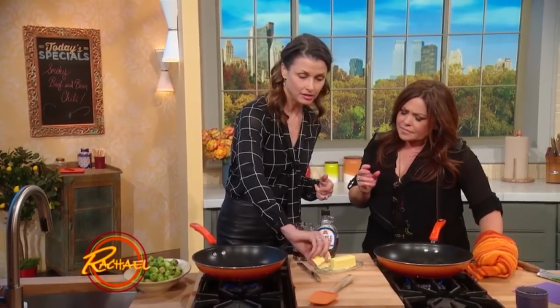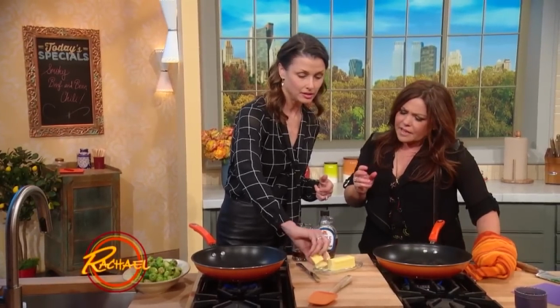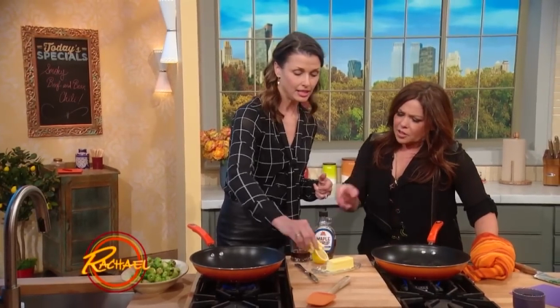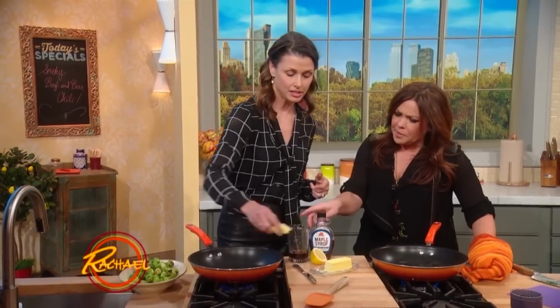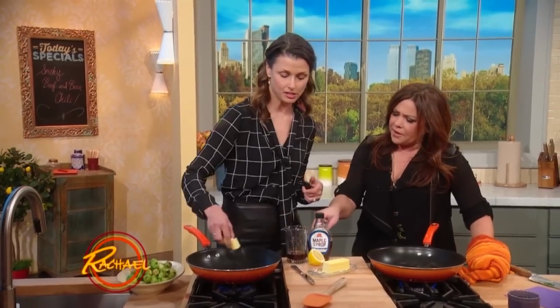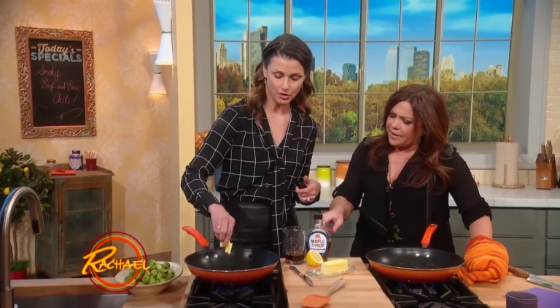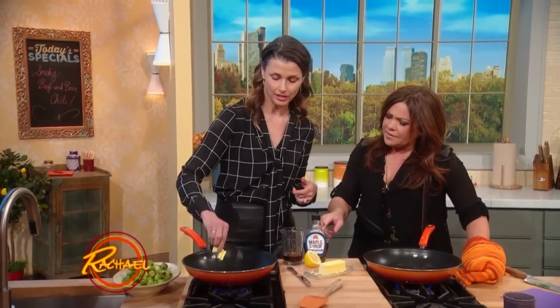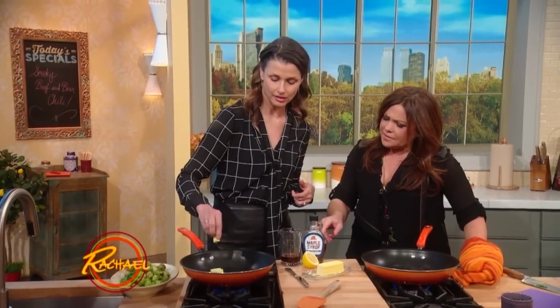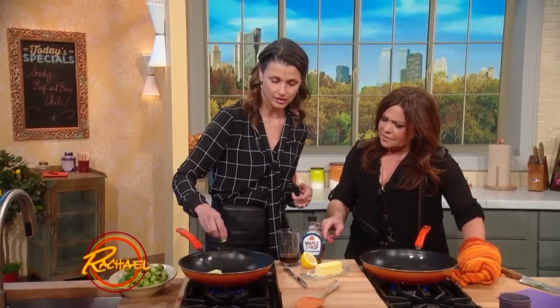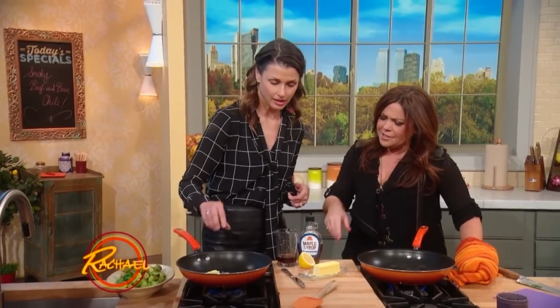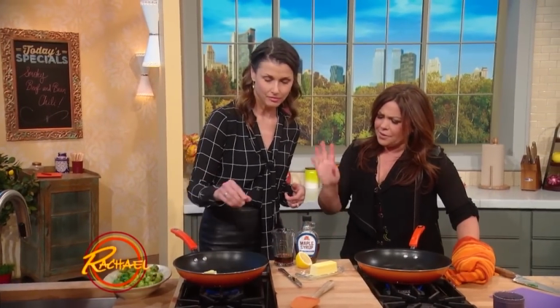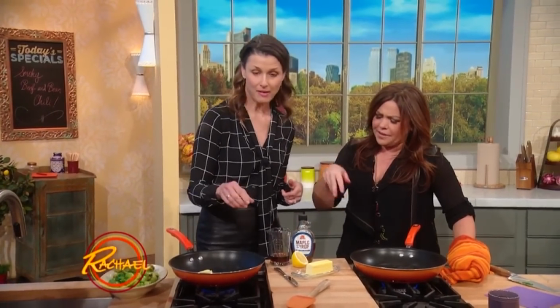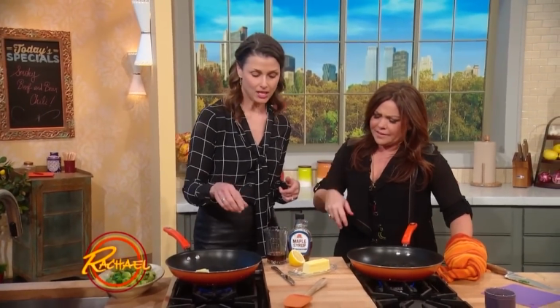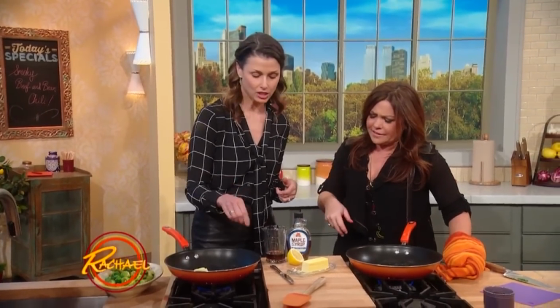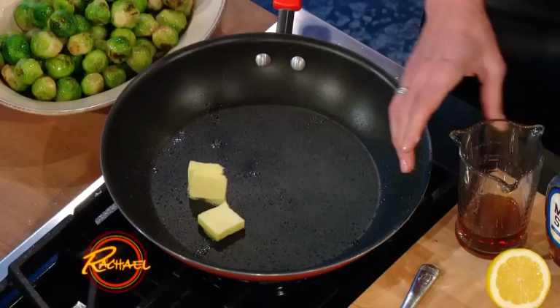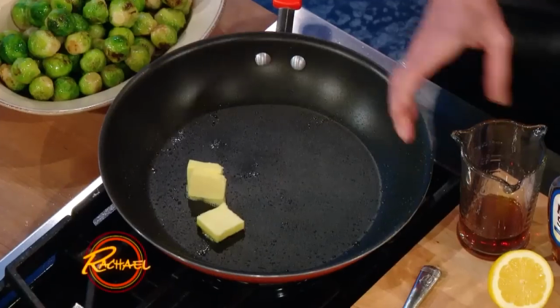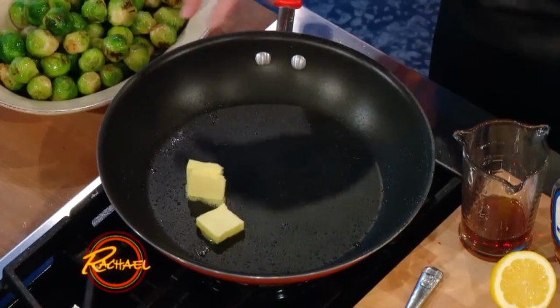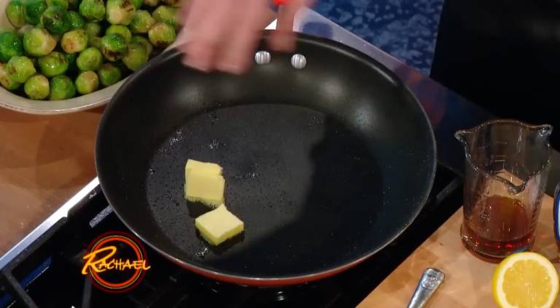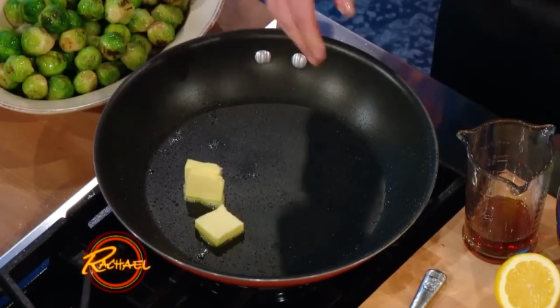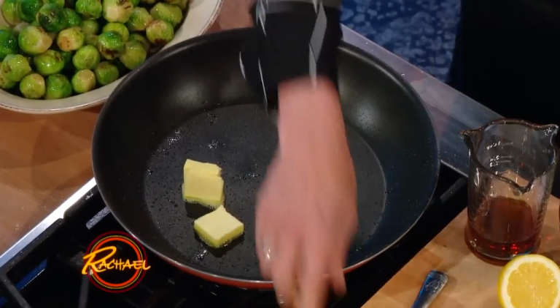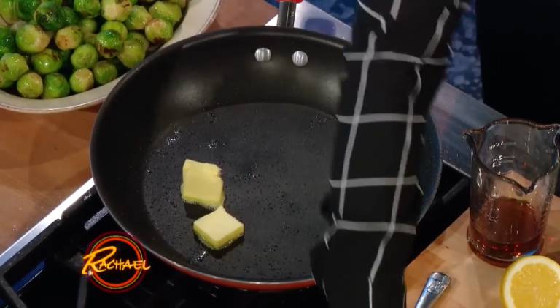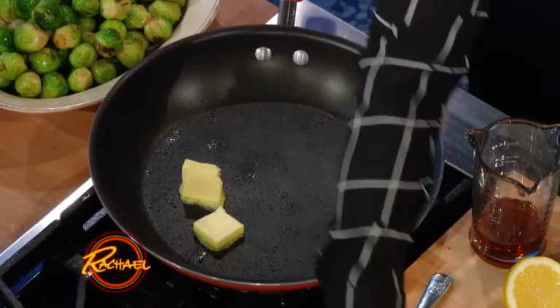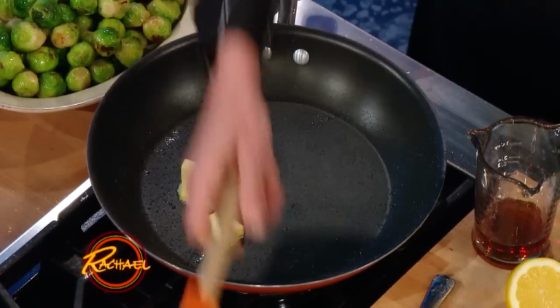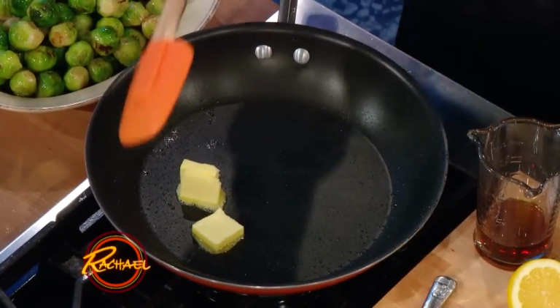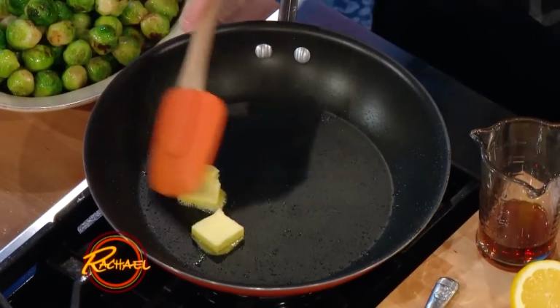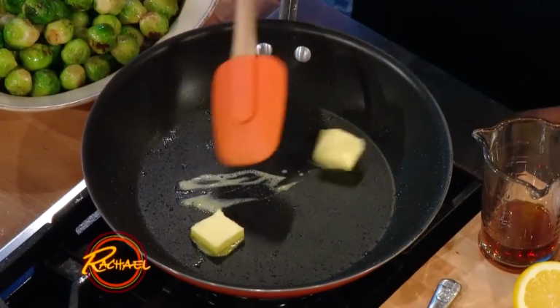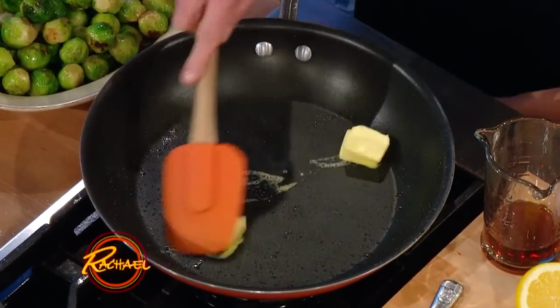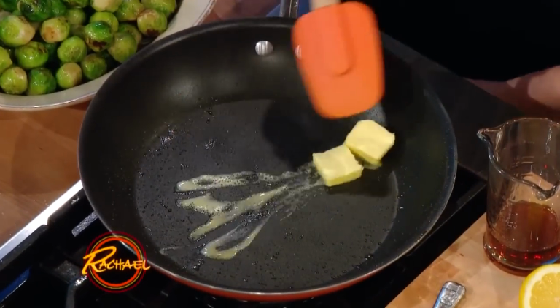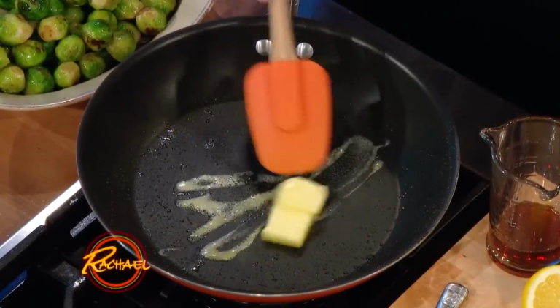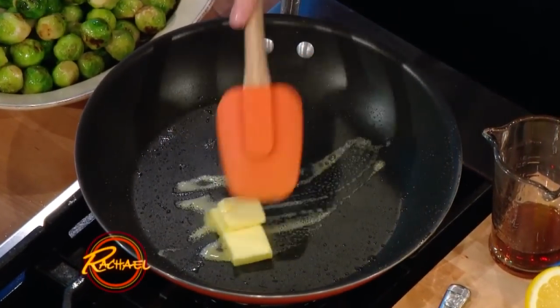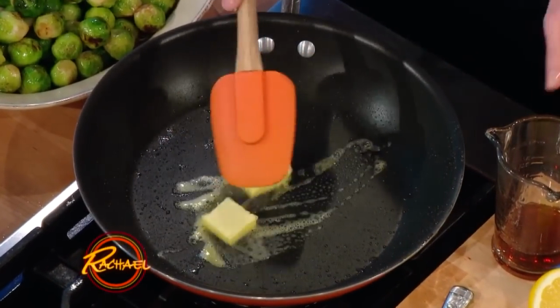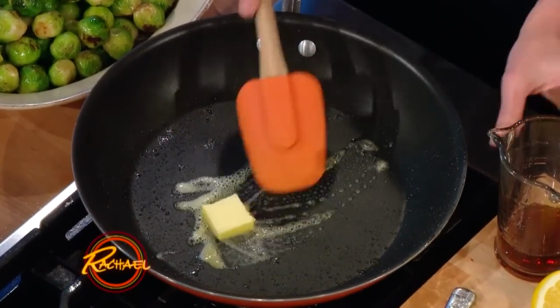You like how I just throw the butter in there with my fingers? A little bit of butter. Let me crank your heat up there so it melts down a bit quicker.